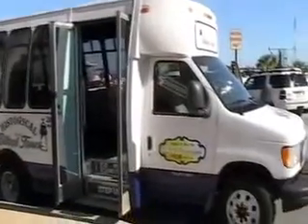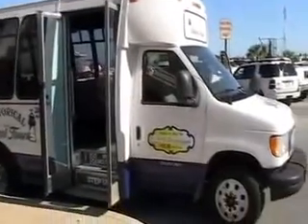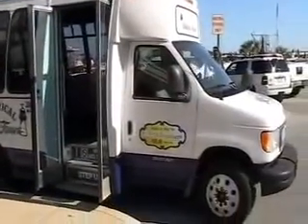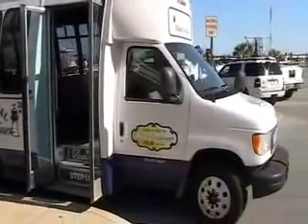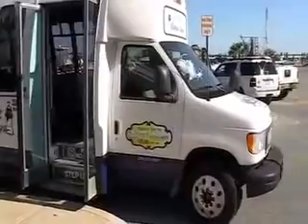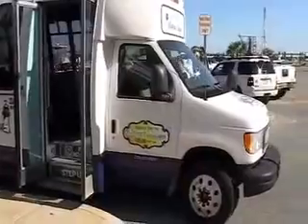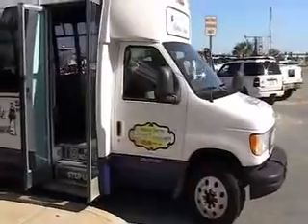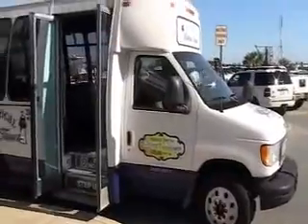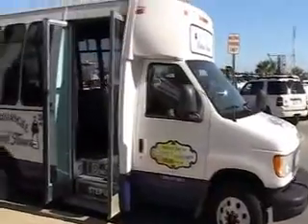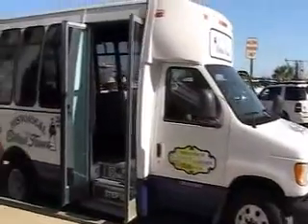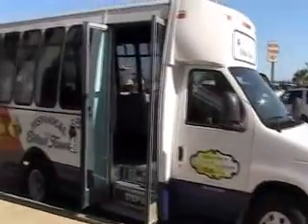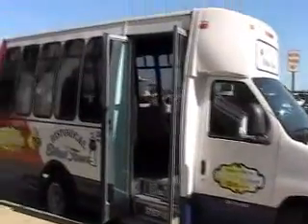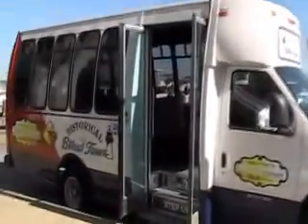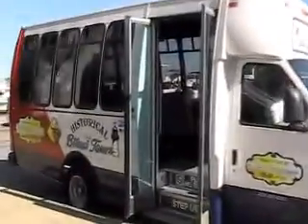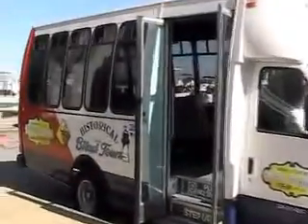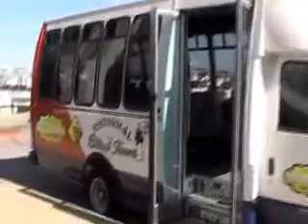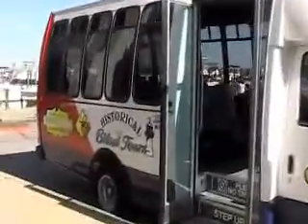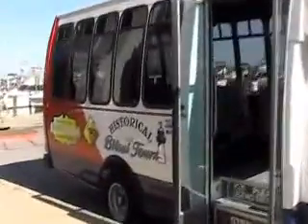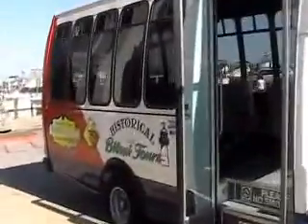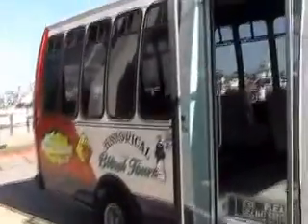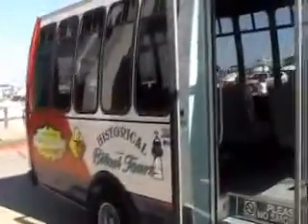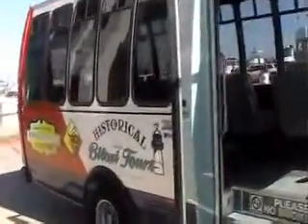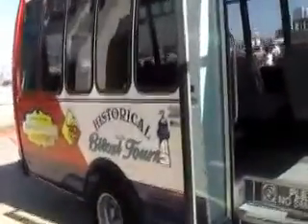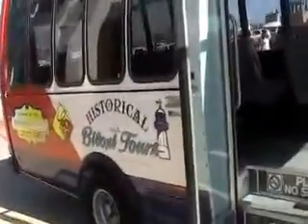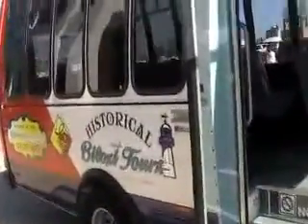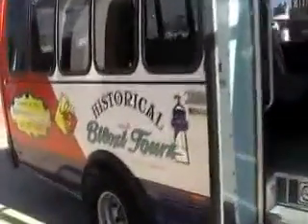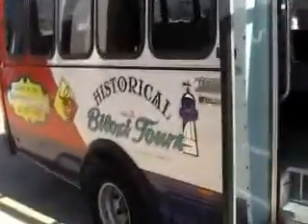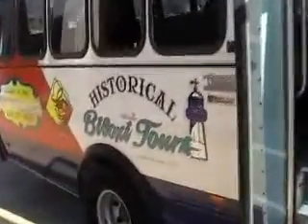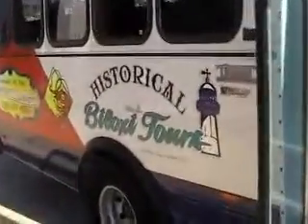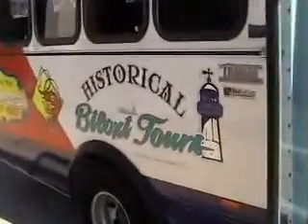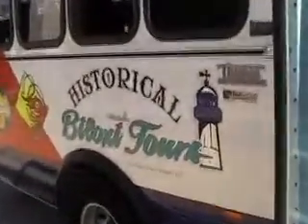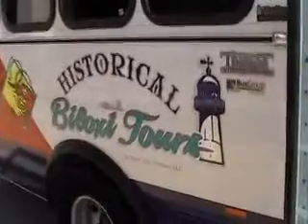Here's the shuttle — Historical Biloxi Tours.